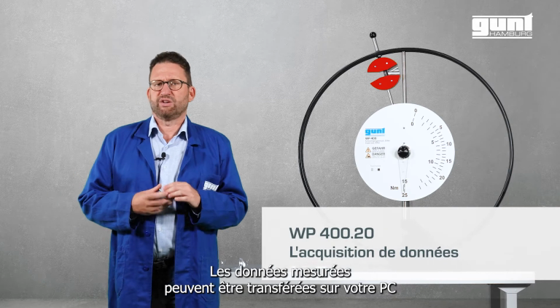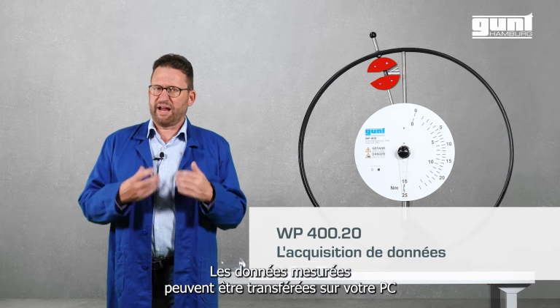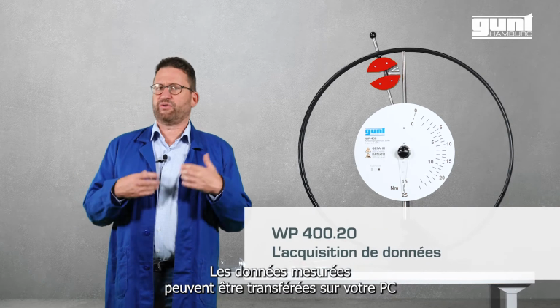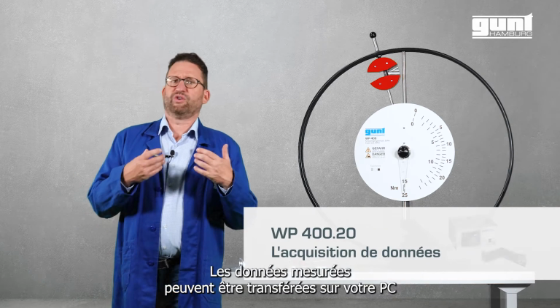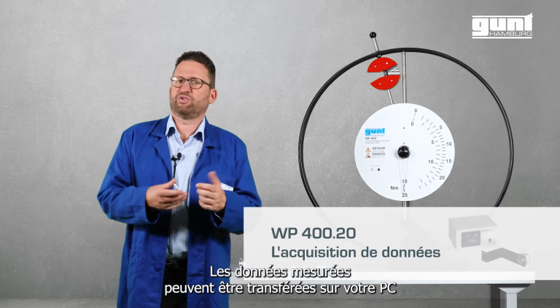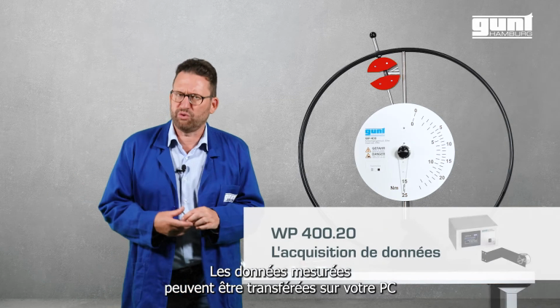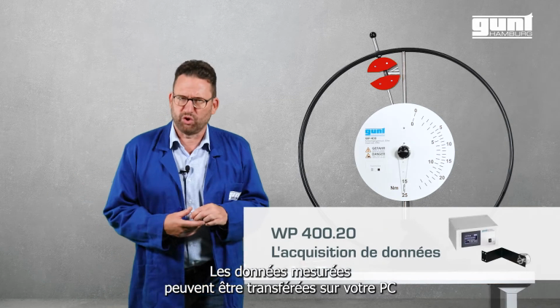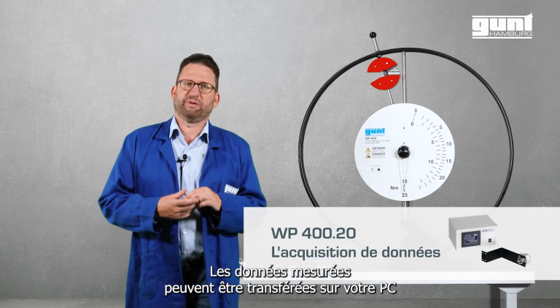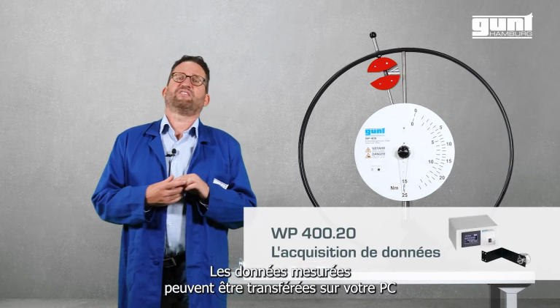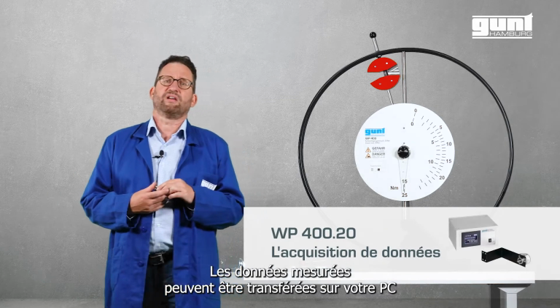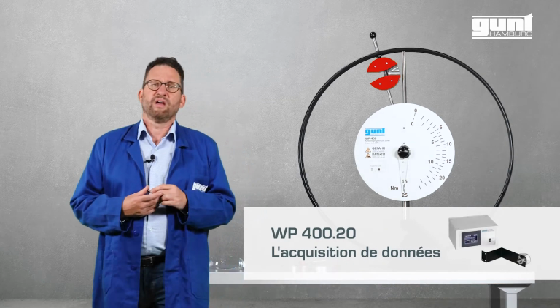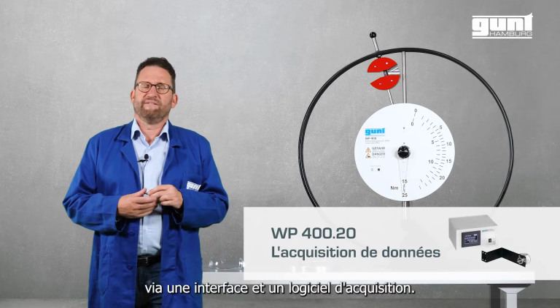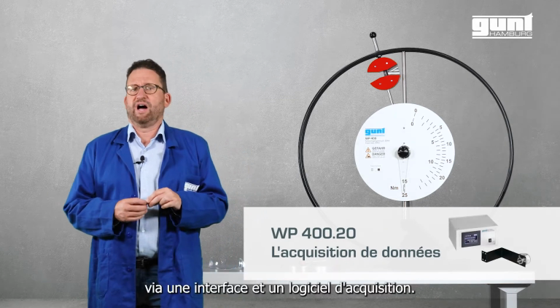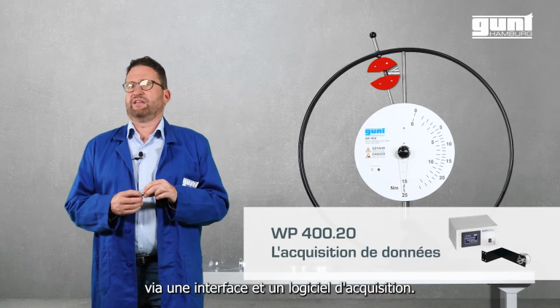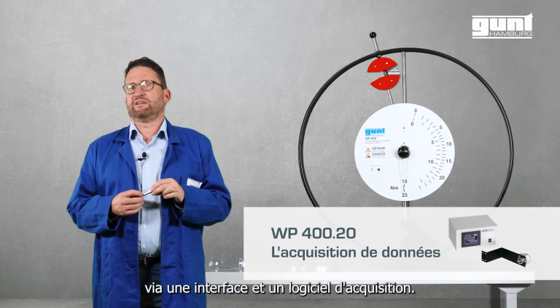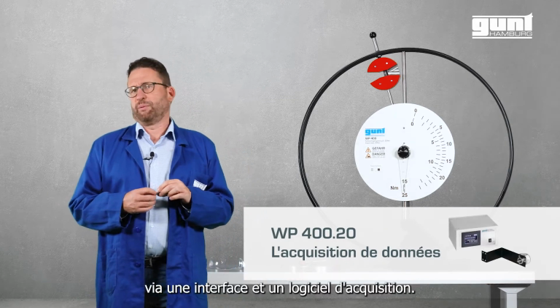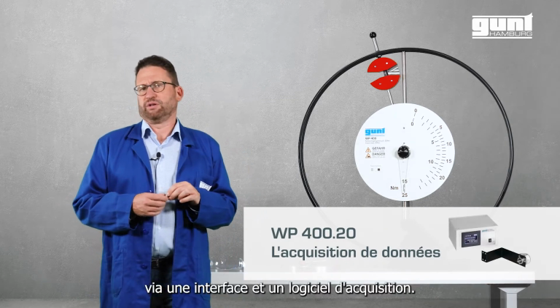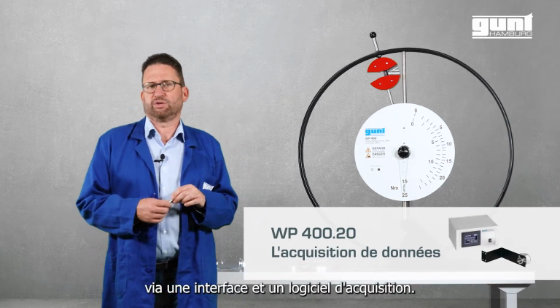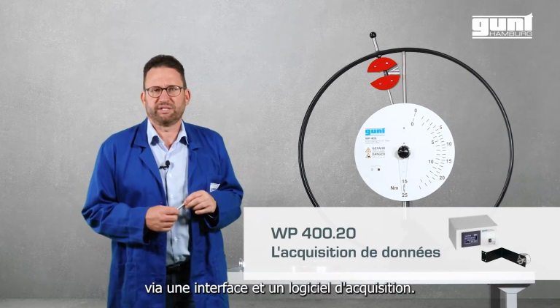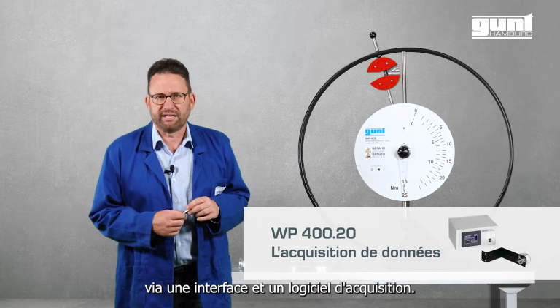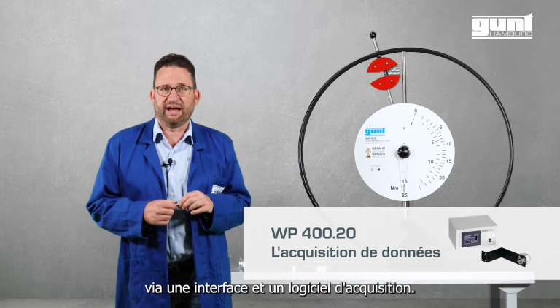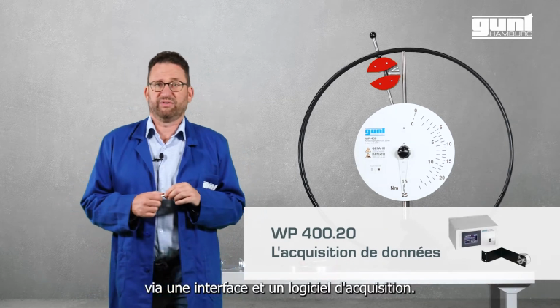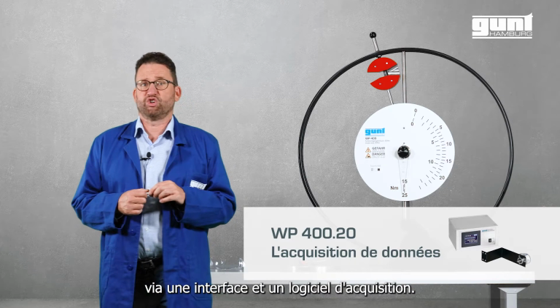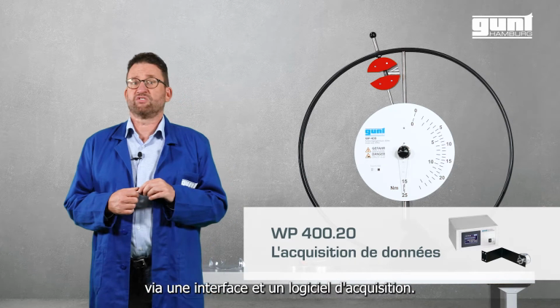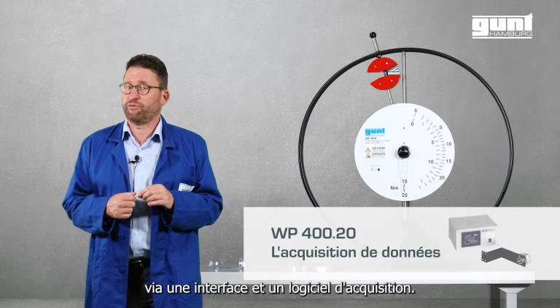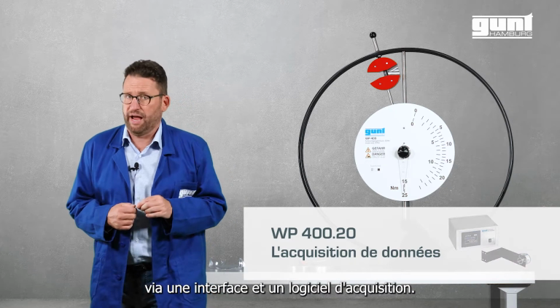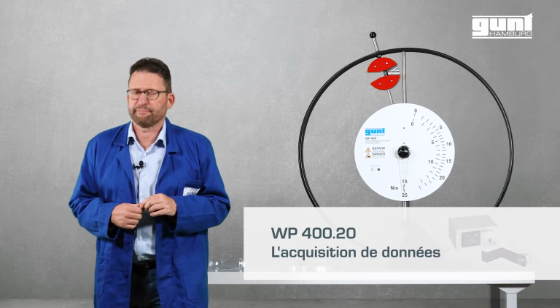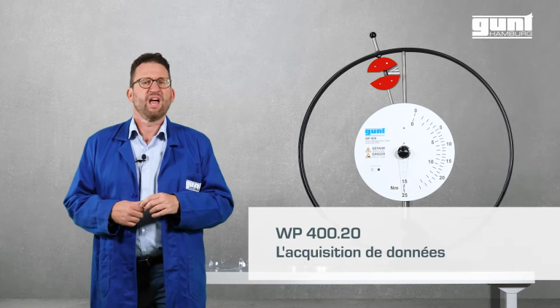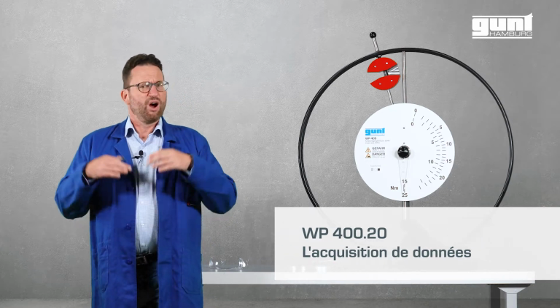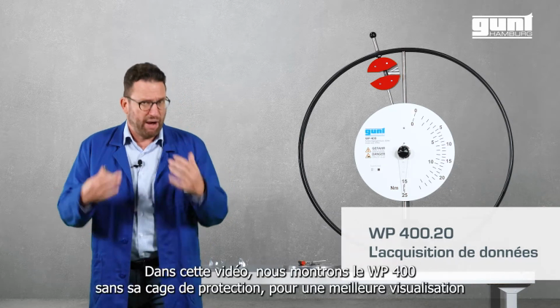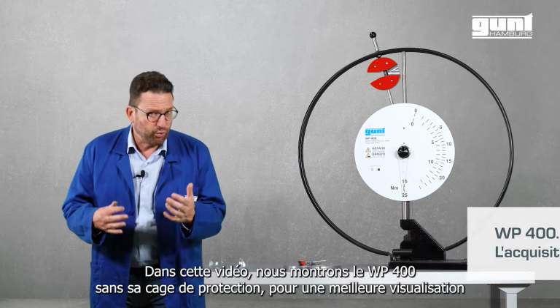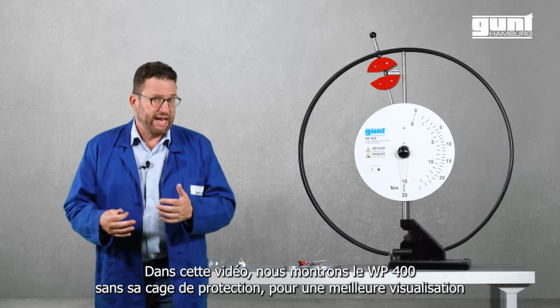The data can also be transferred to your PC via the optional GUND data acquisition software.